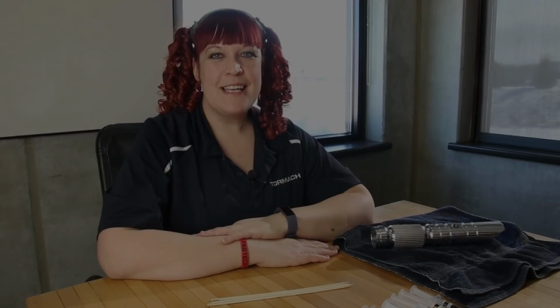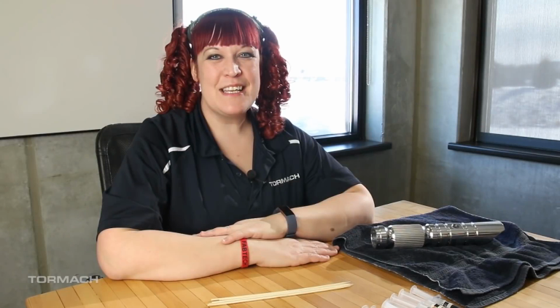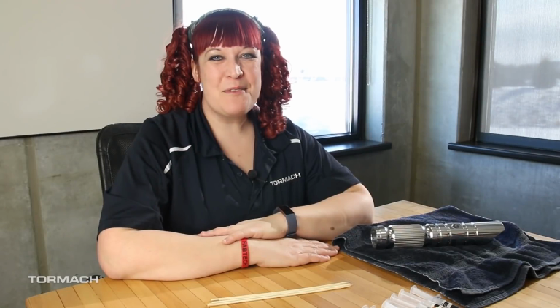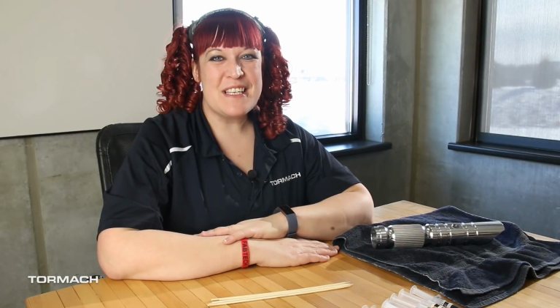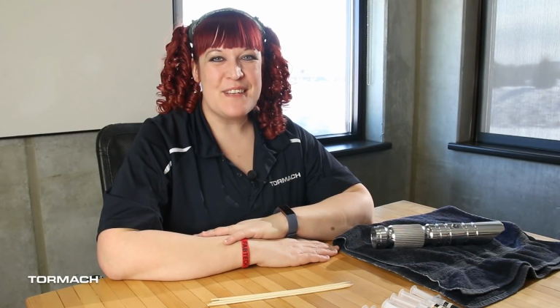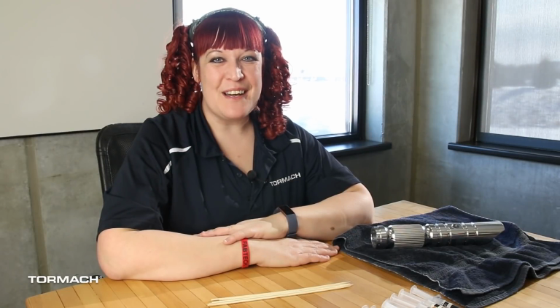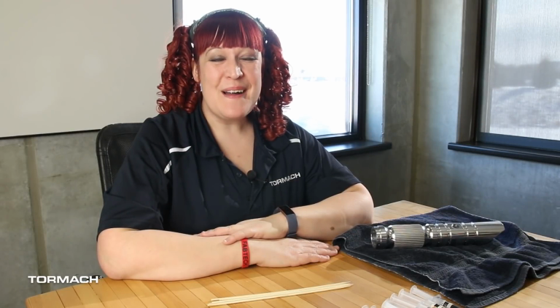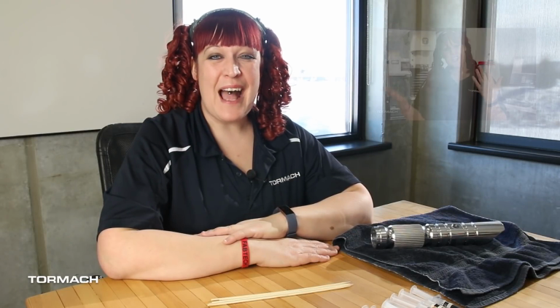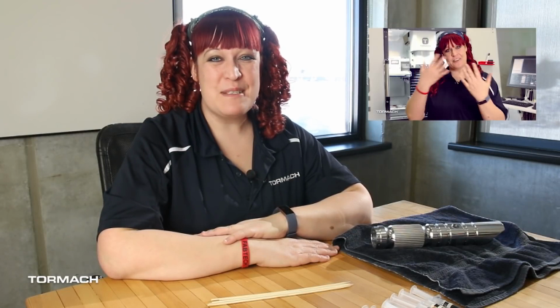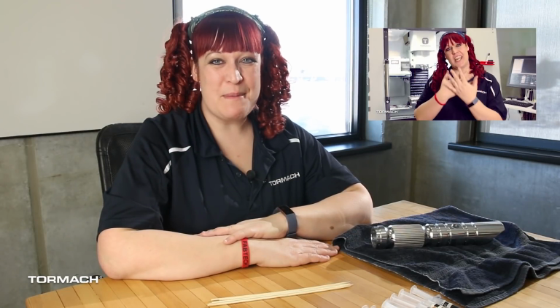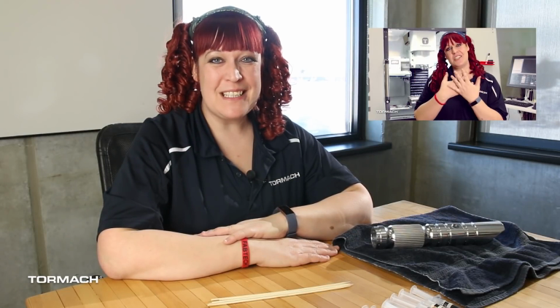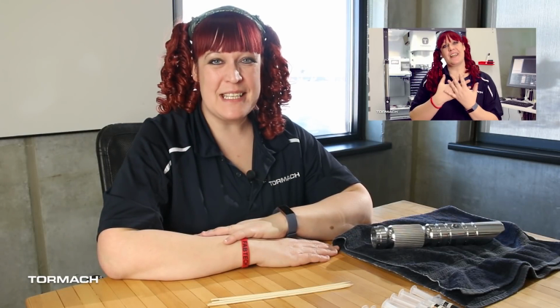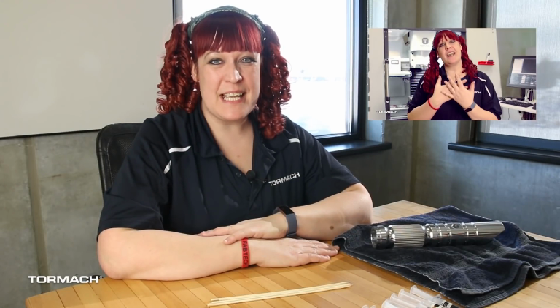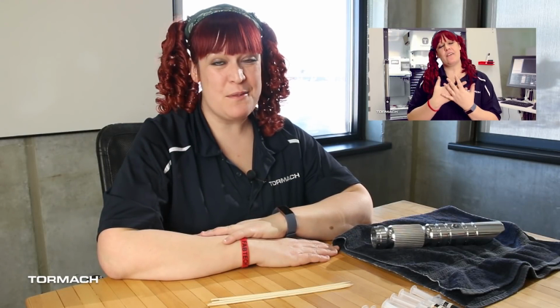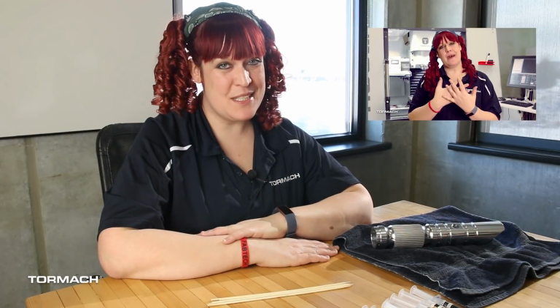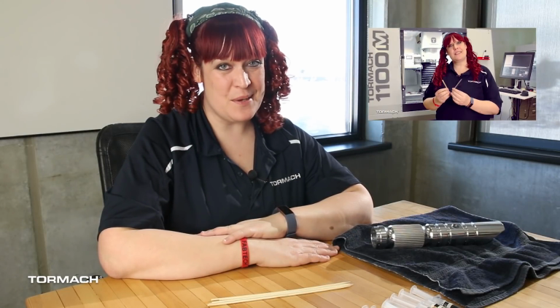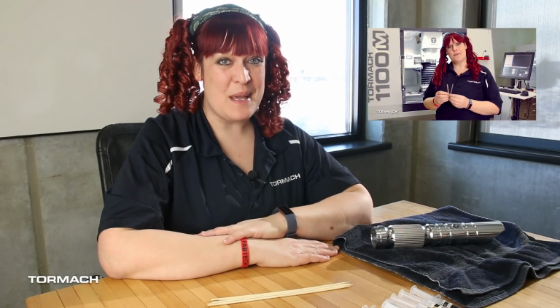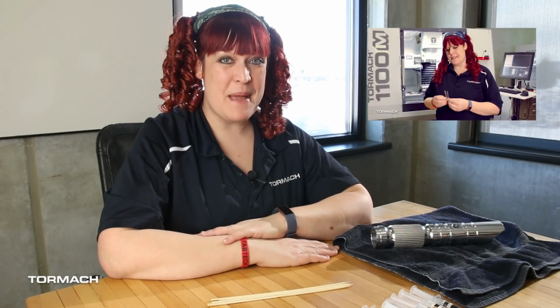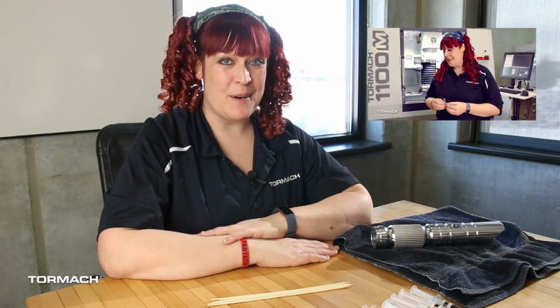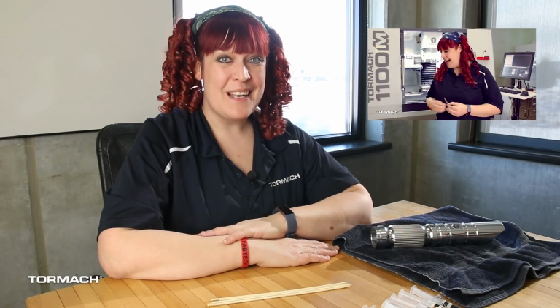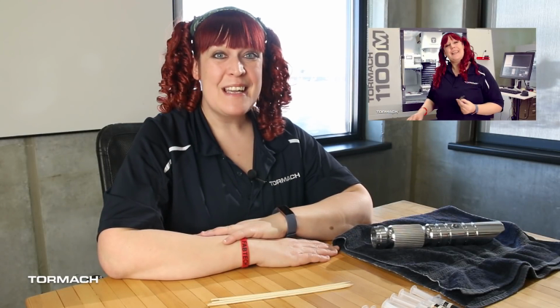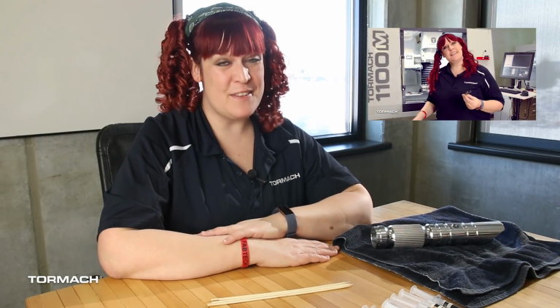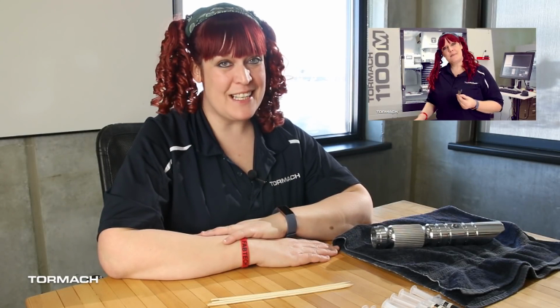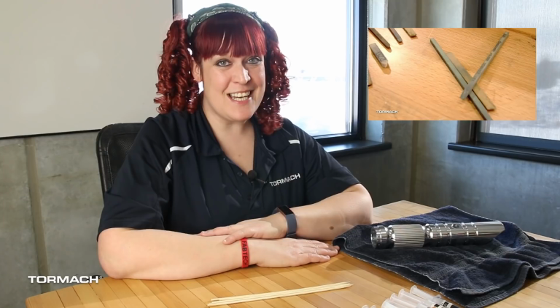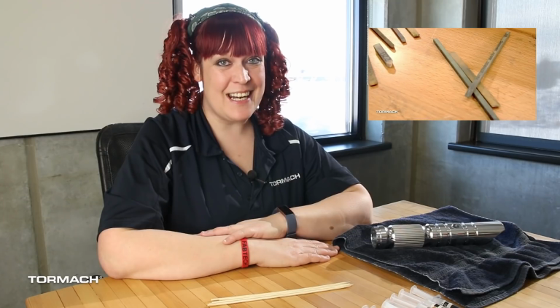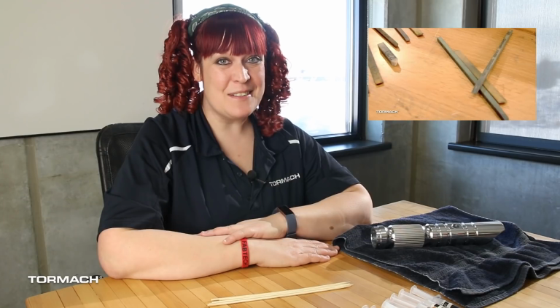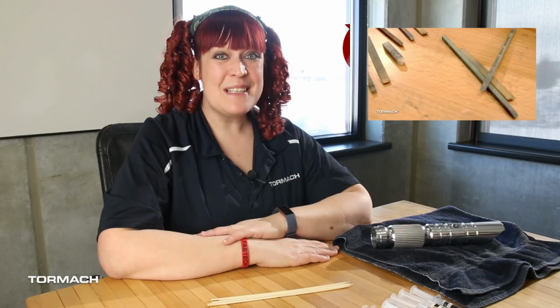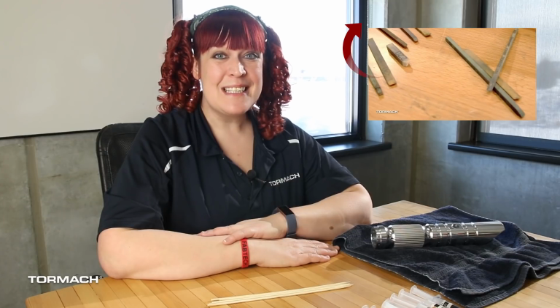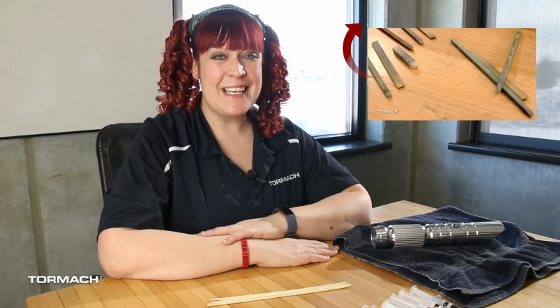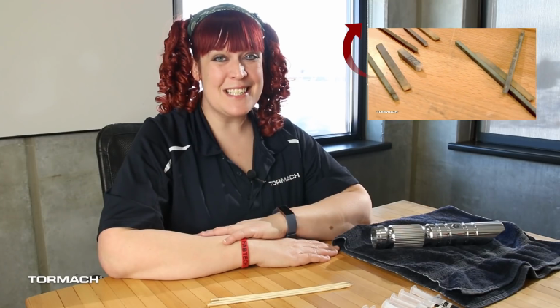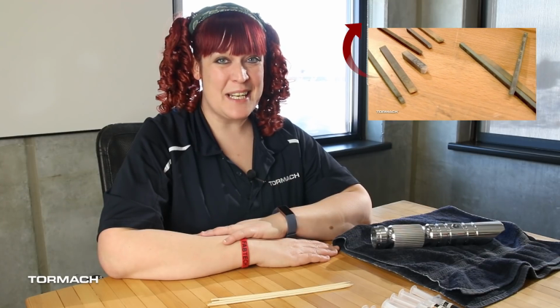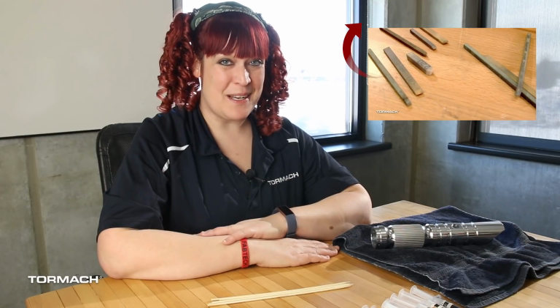In a previous video, I was prepping the lightsaber with stone and paper. If you'd like to check it out, click on the link above.